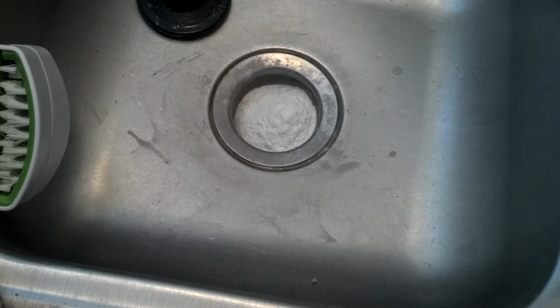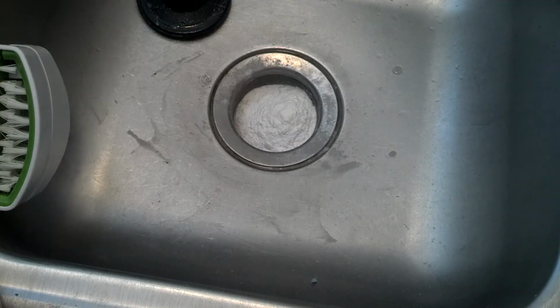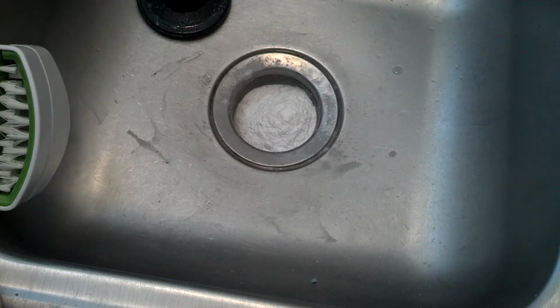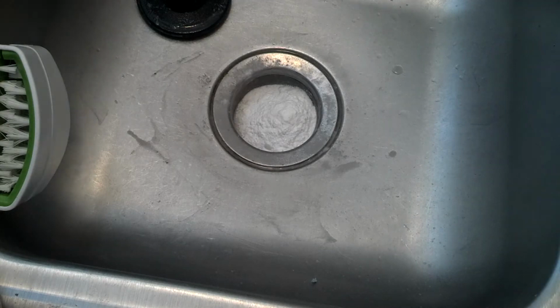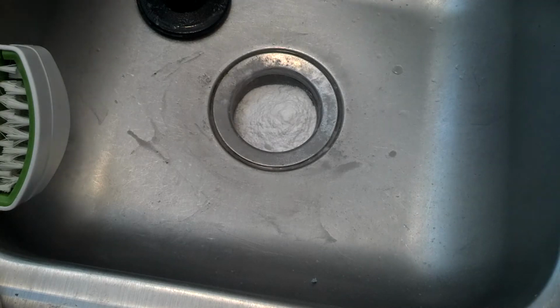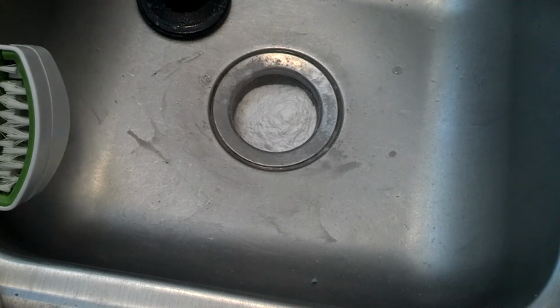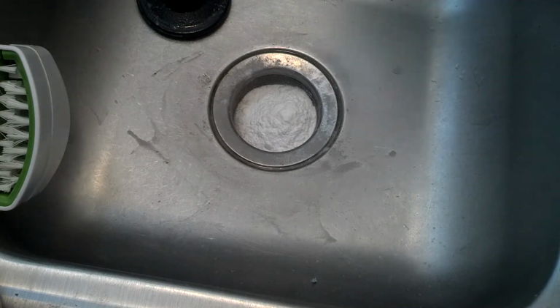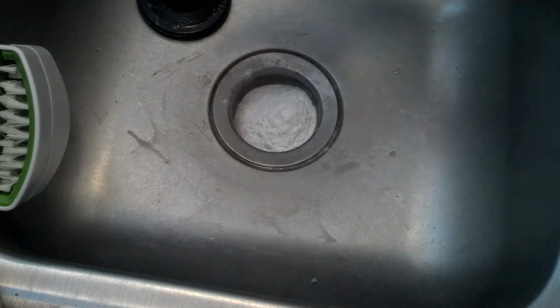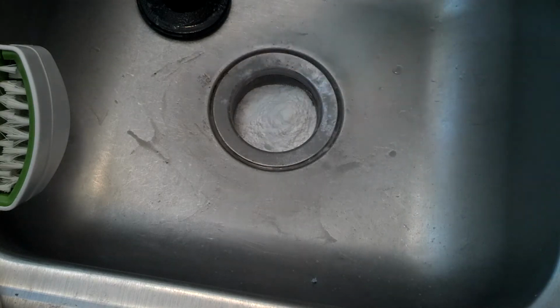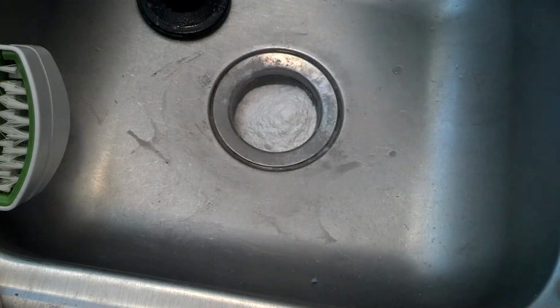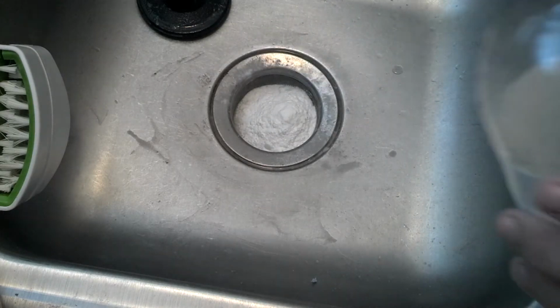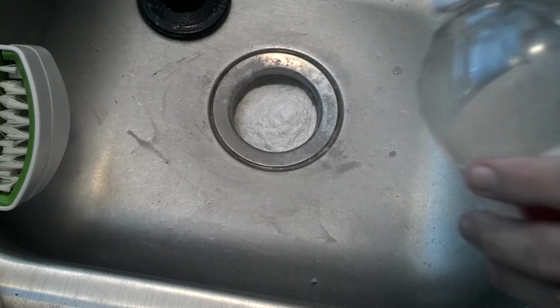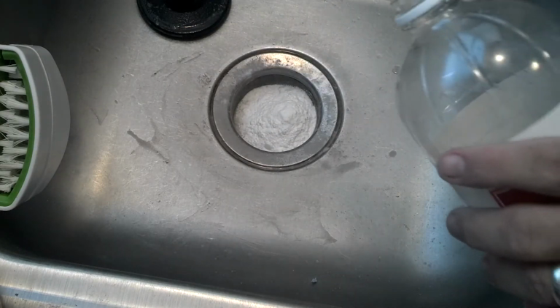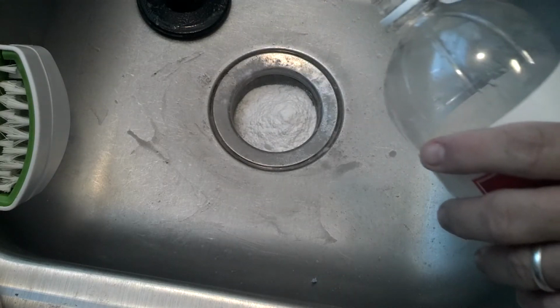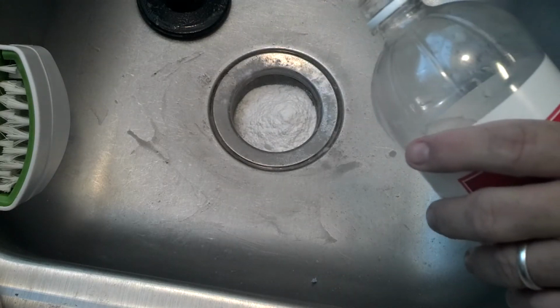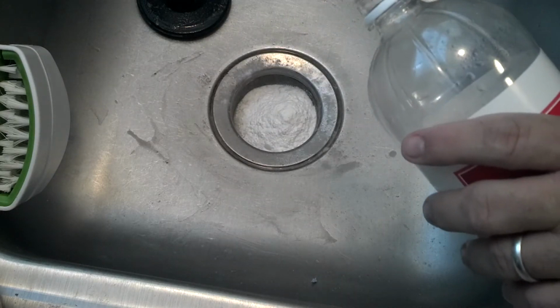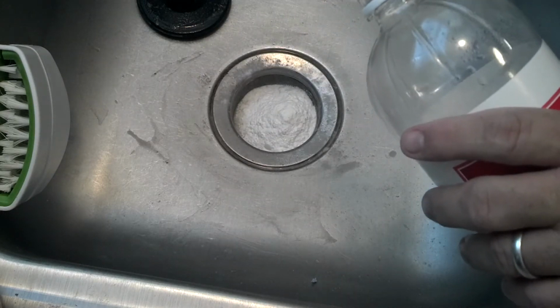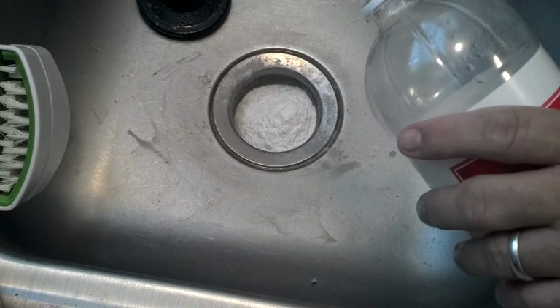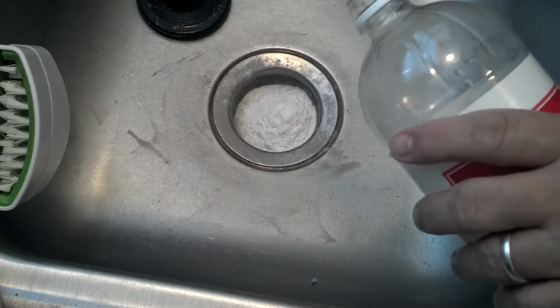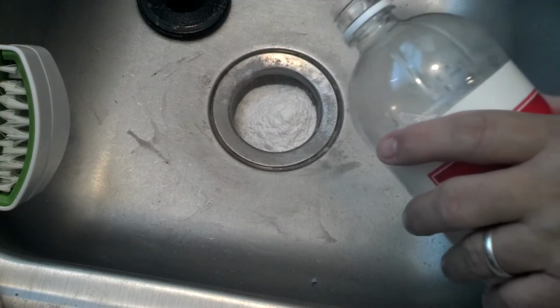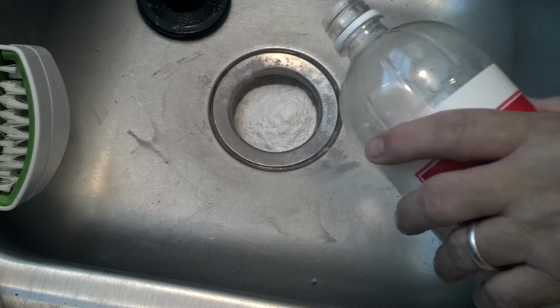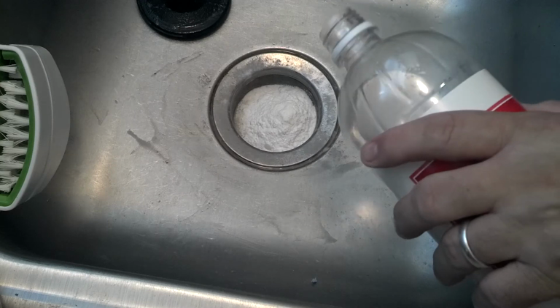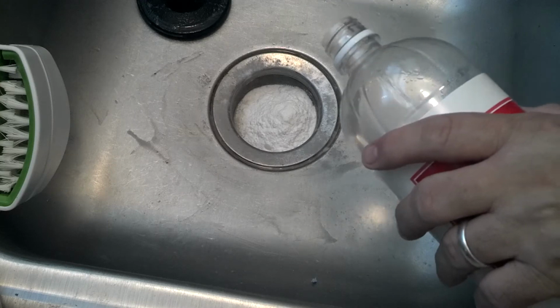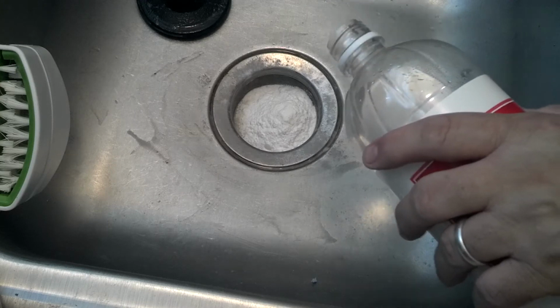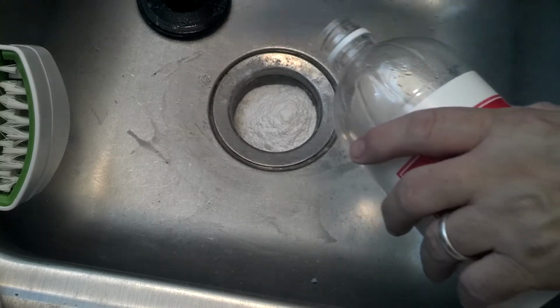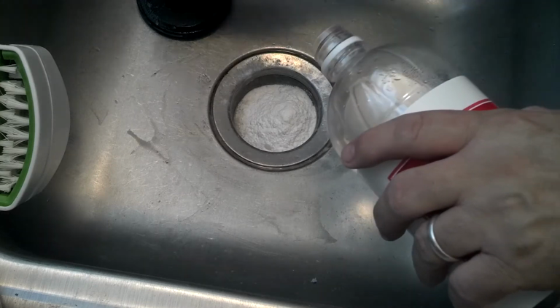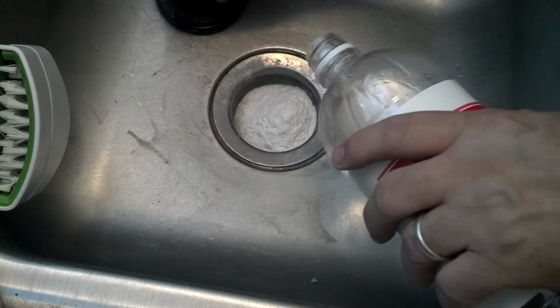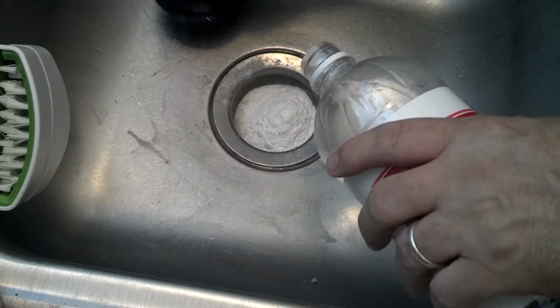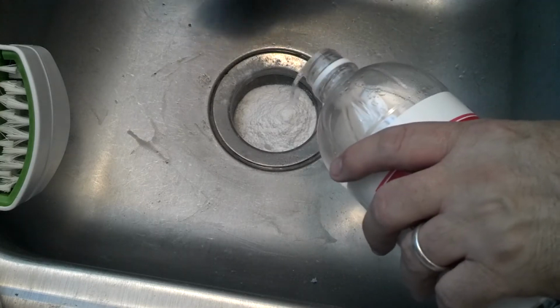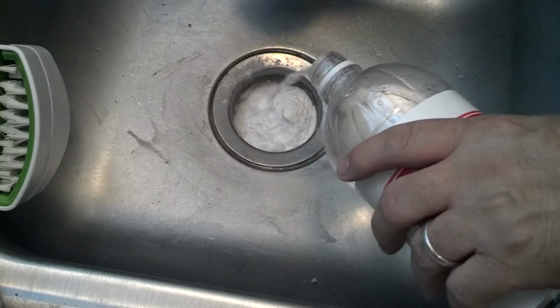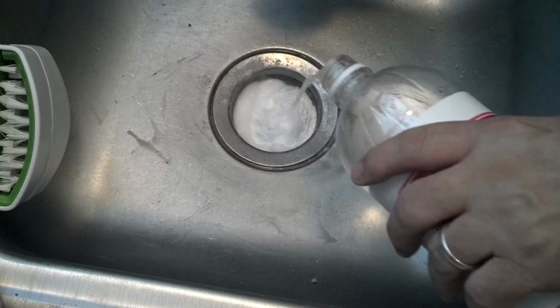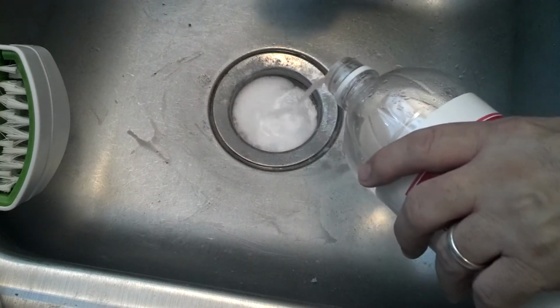I should have filmed it before when I filled up the water, but you didn't see it. Oh well, here we go. A little bit of vinegar.